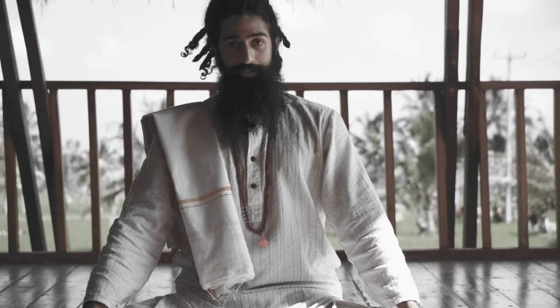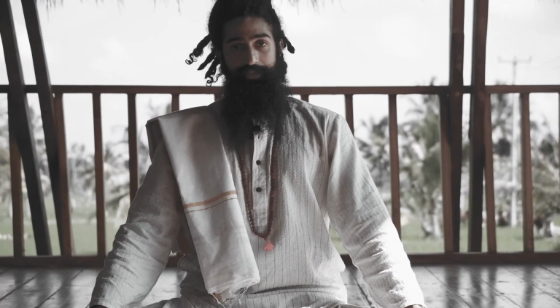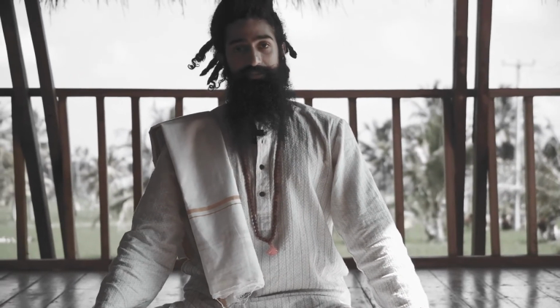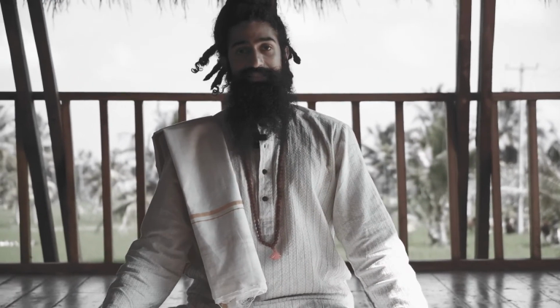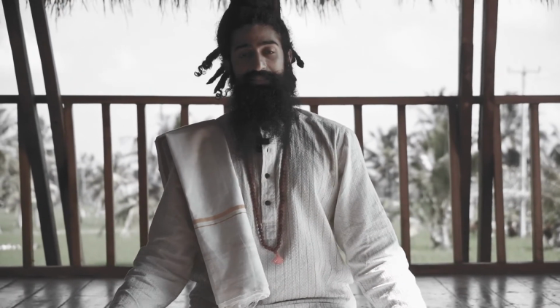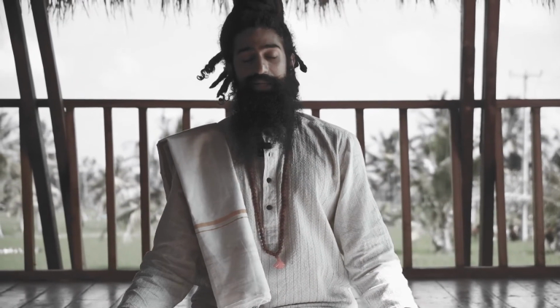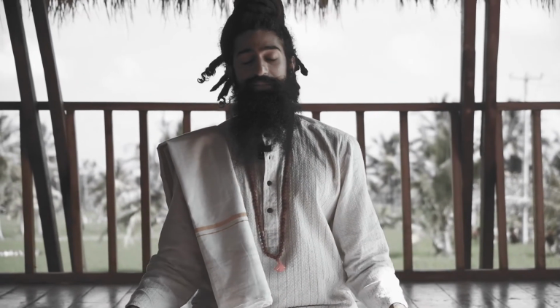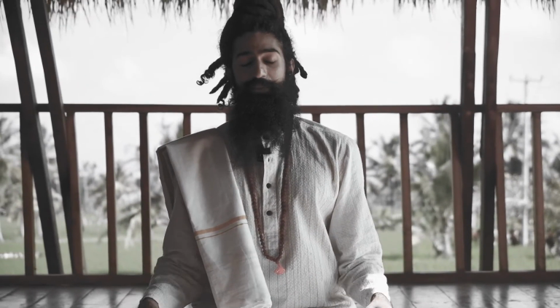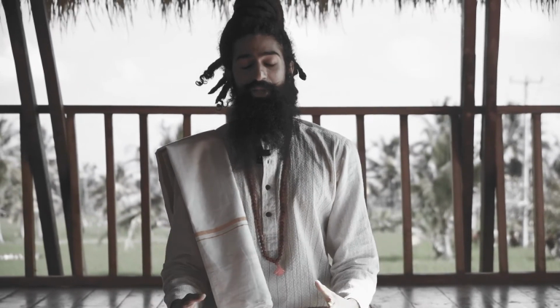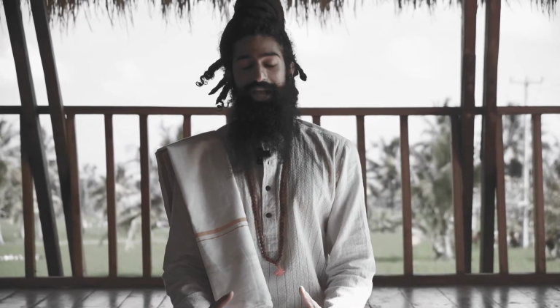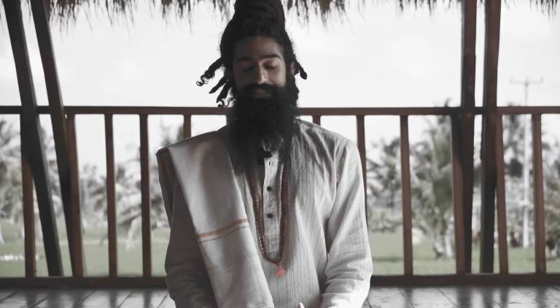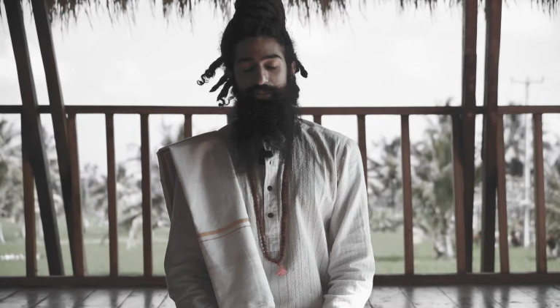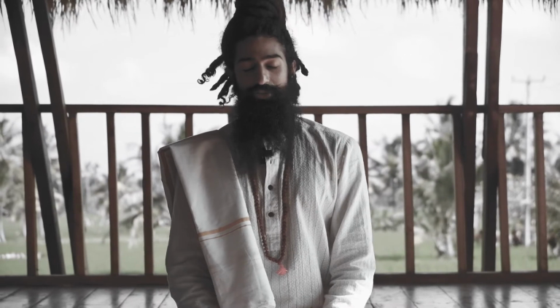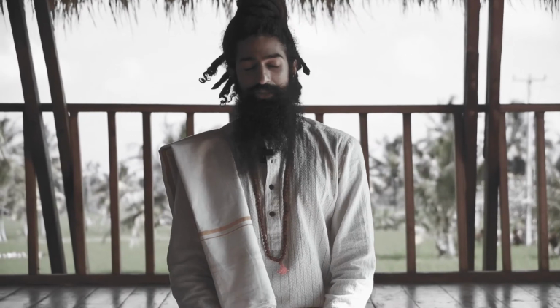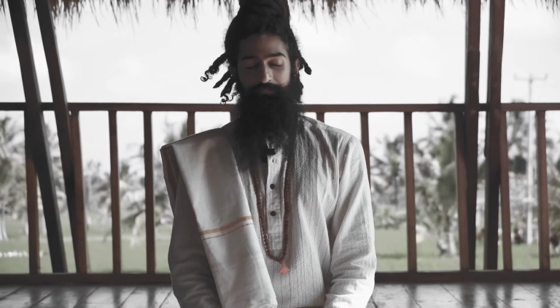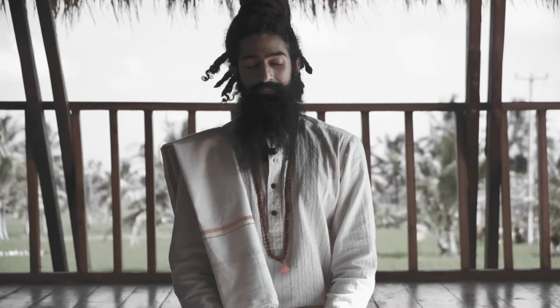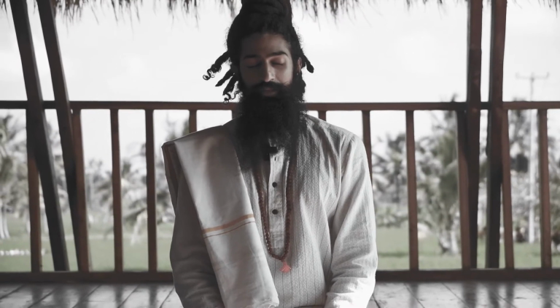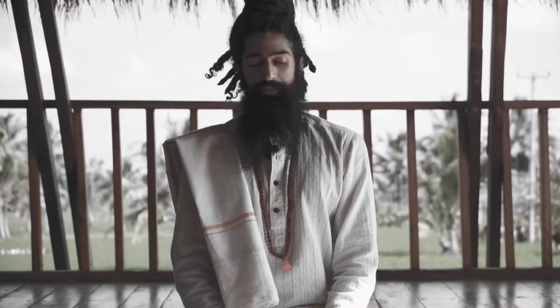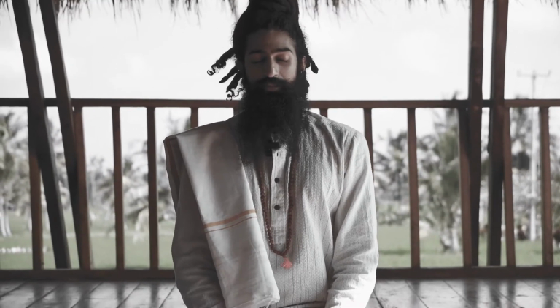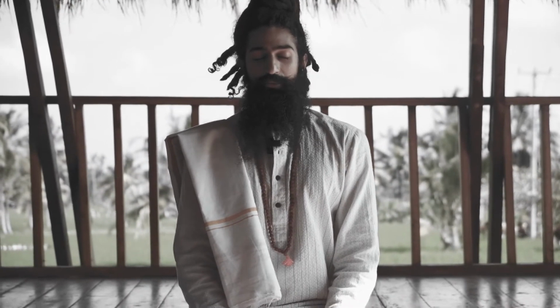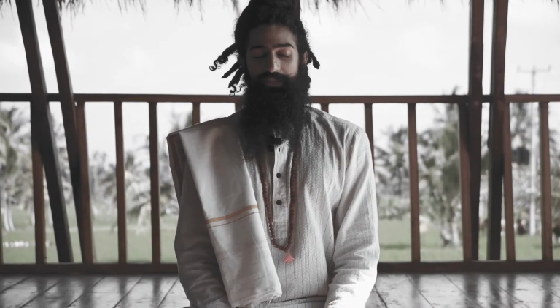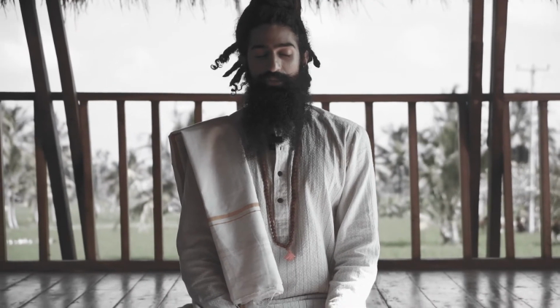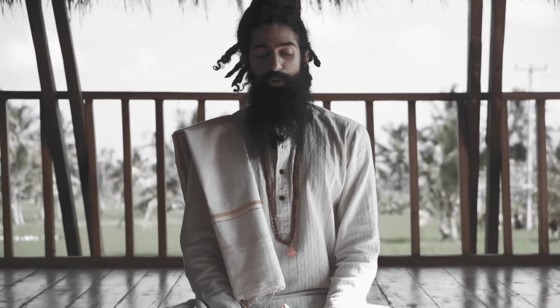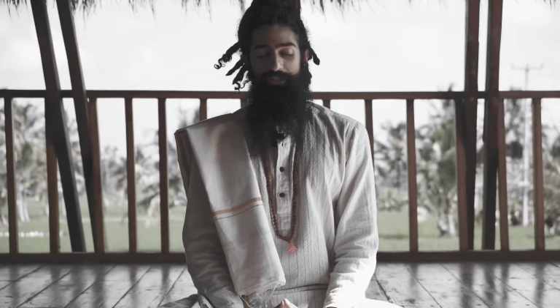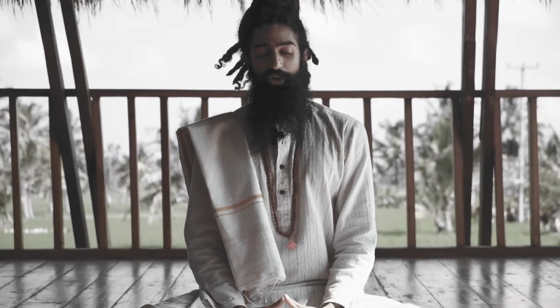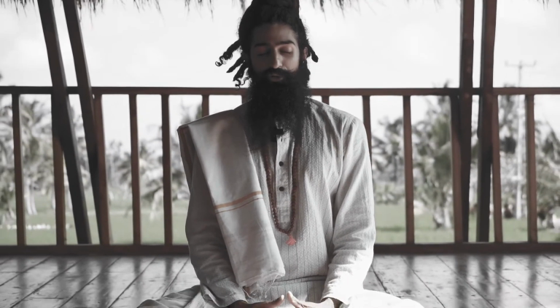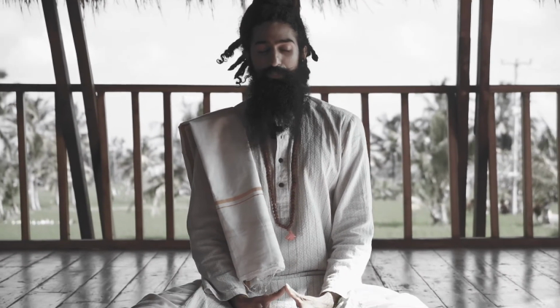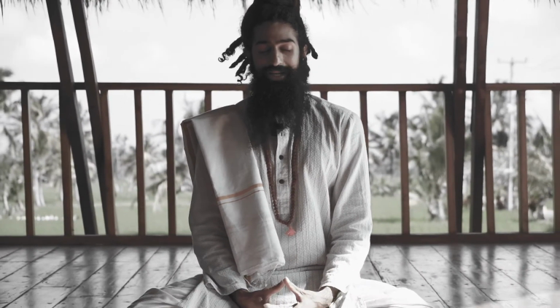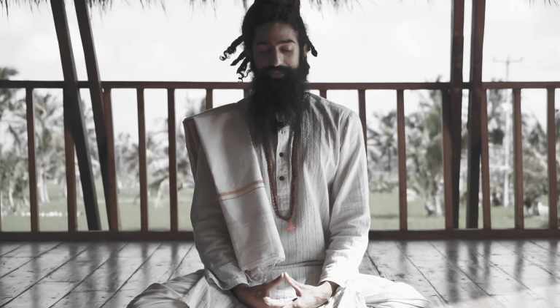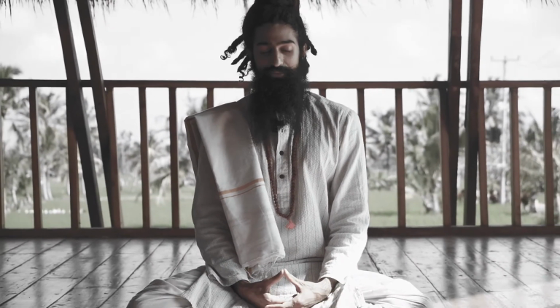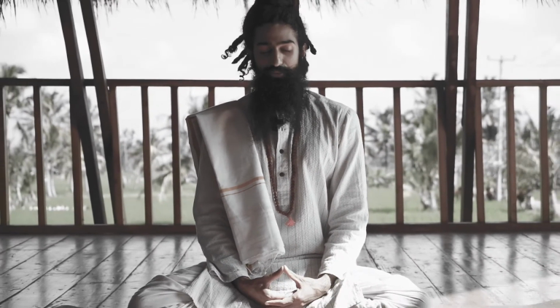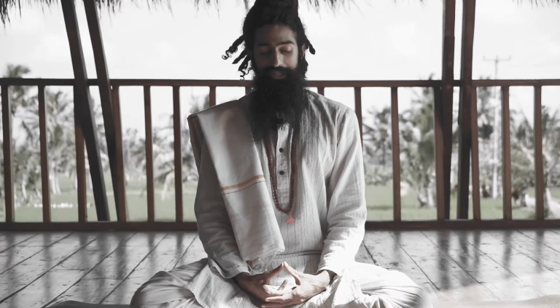Releasing the breath, keeping your eyes closed. Breathing normally — long, deep breaths for a few breaths.